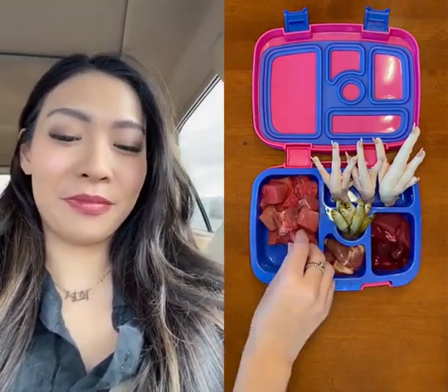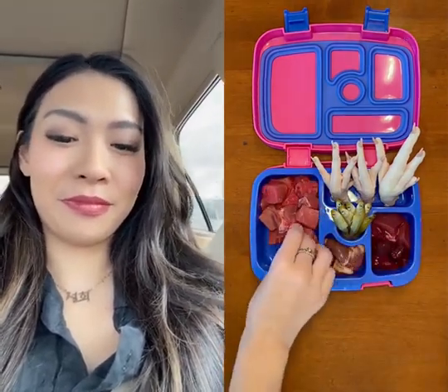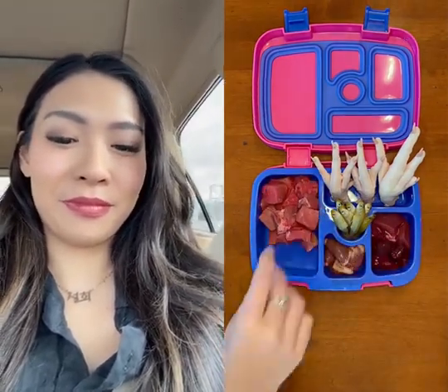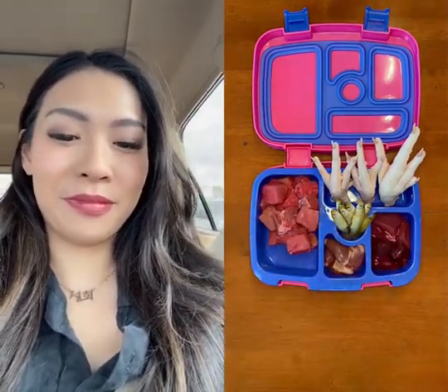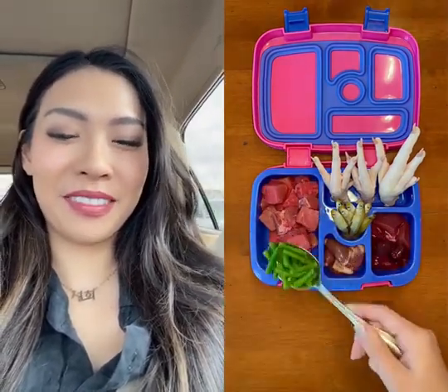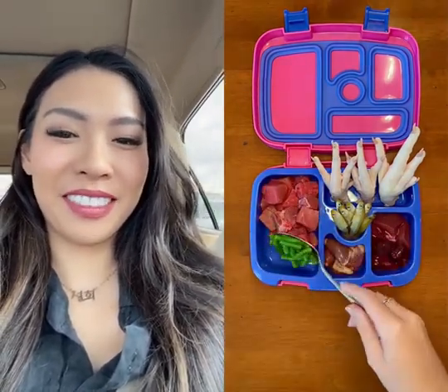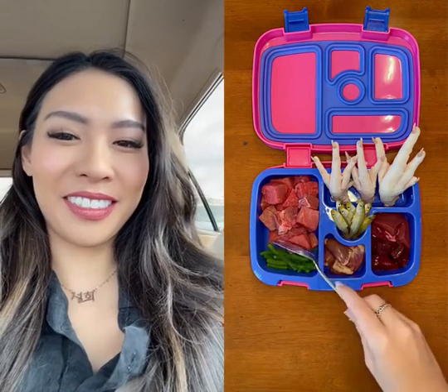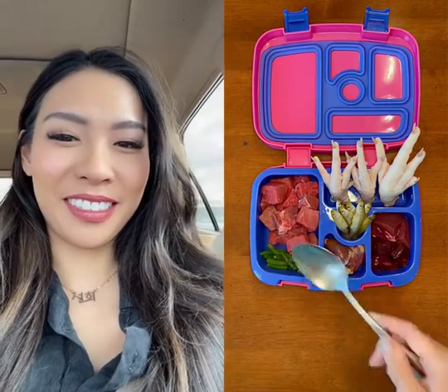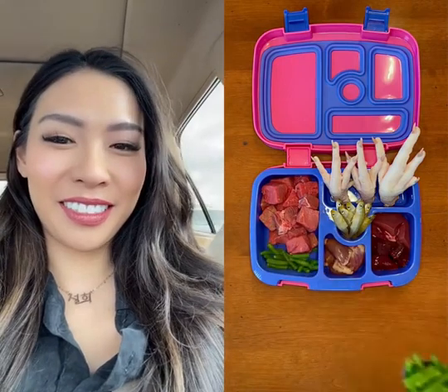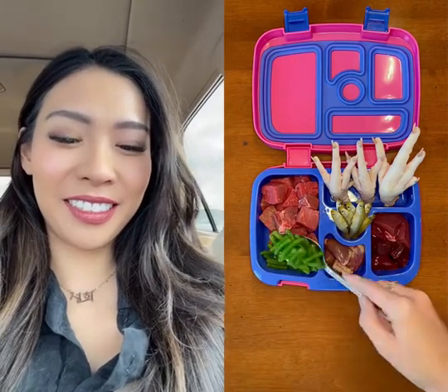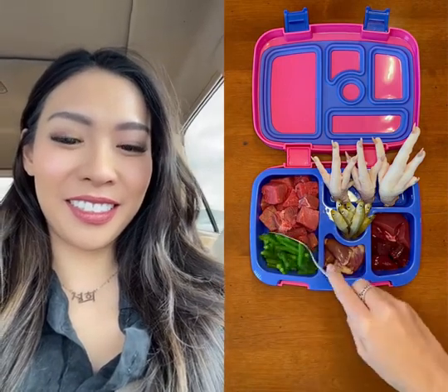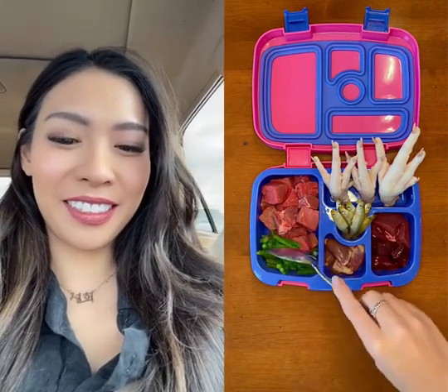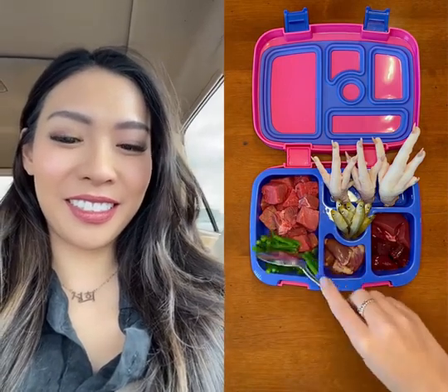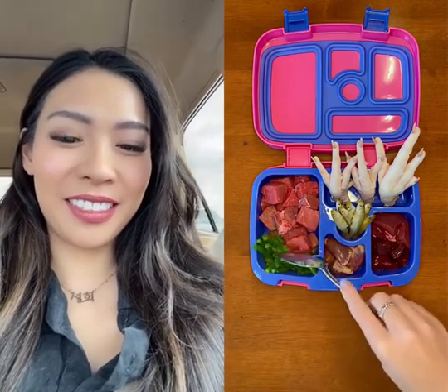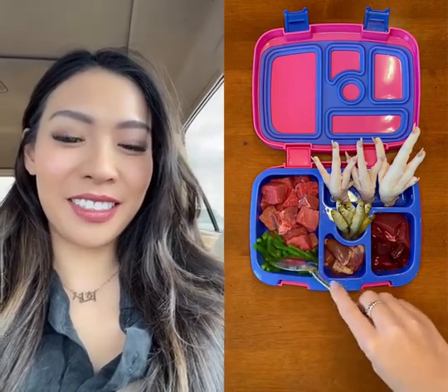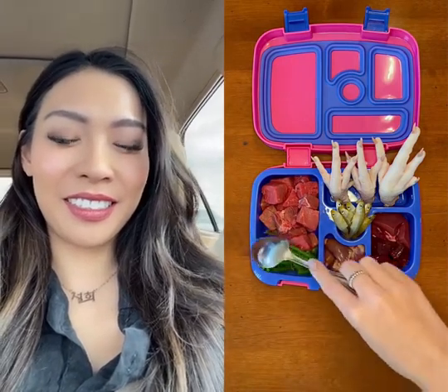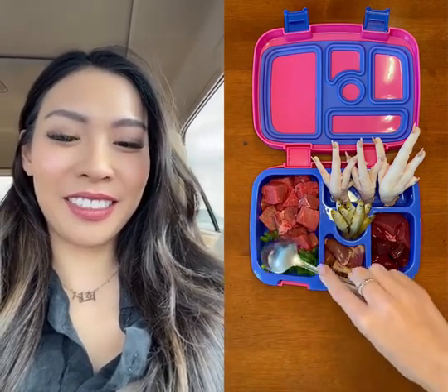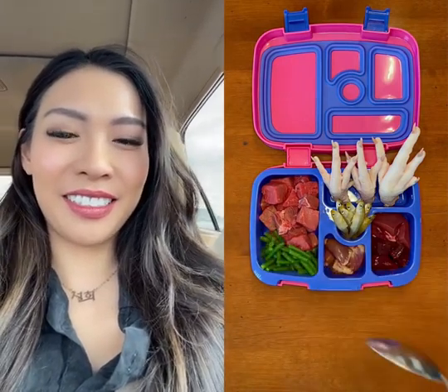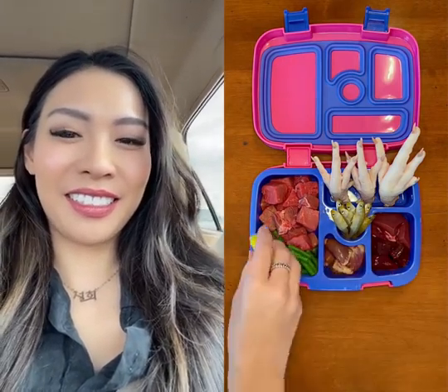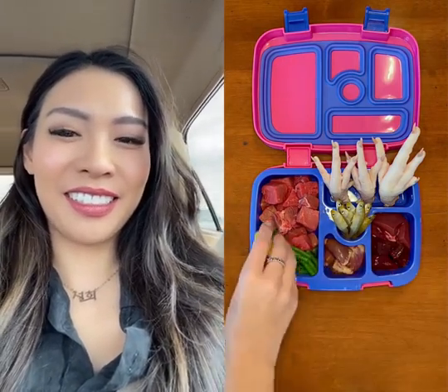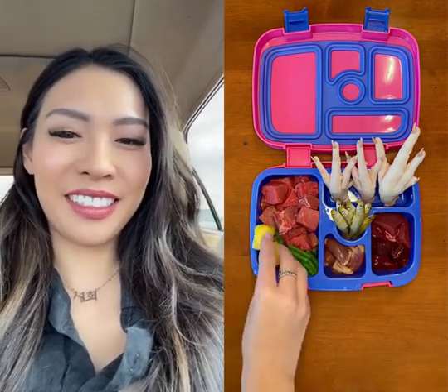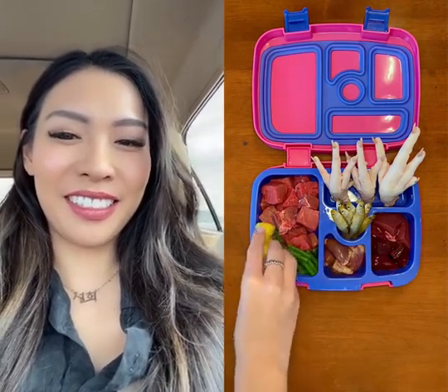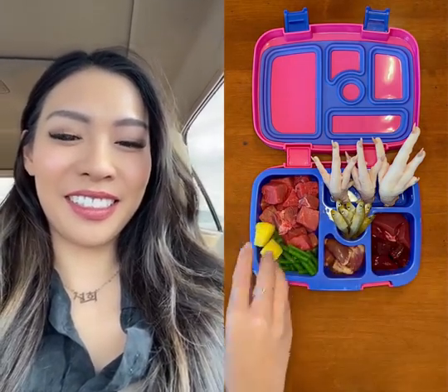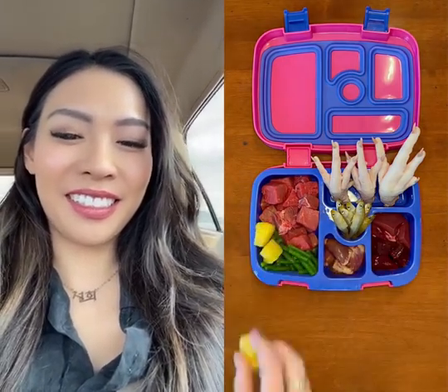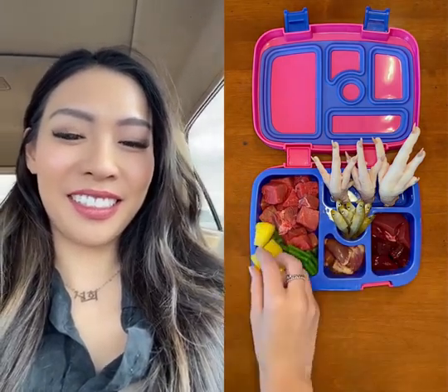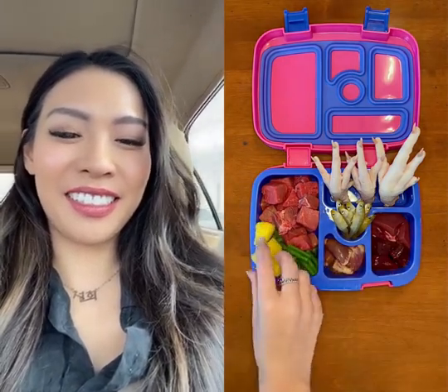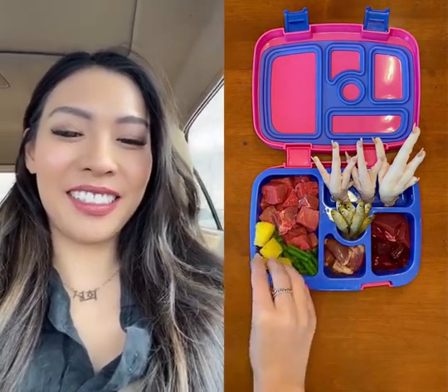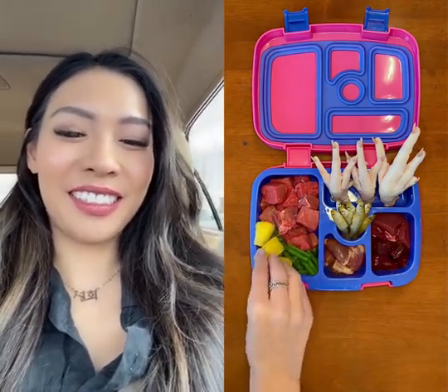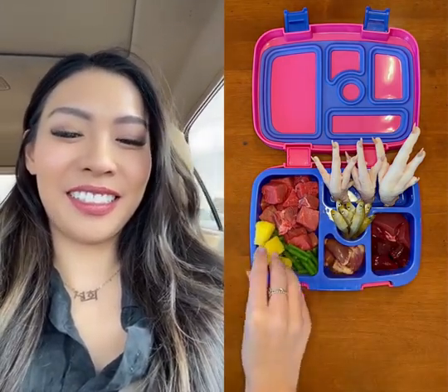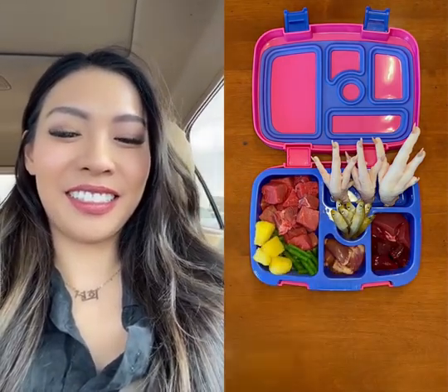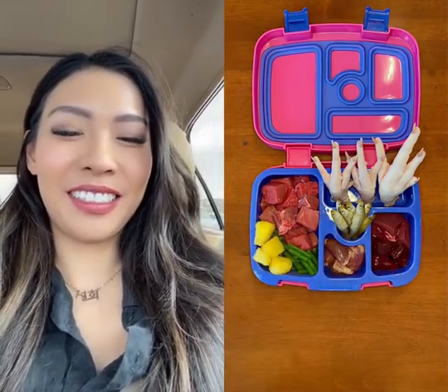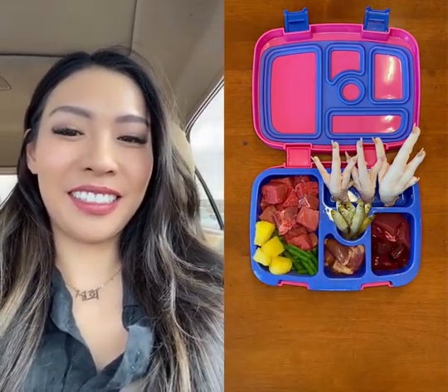And lastly, I'm adding steamed green beans and a few pieces of pineapple. And now it's time for her to enjoy her meal.